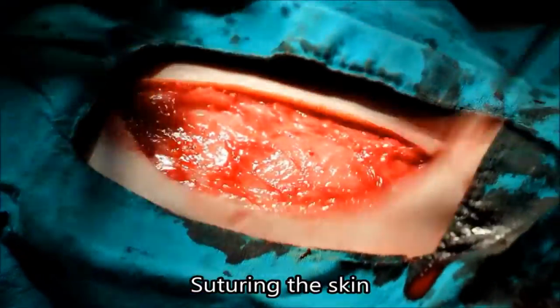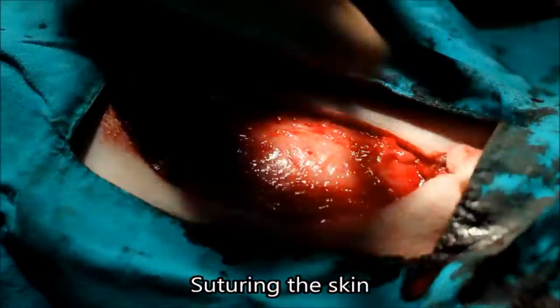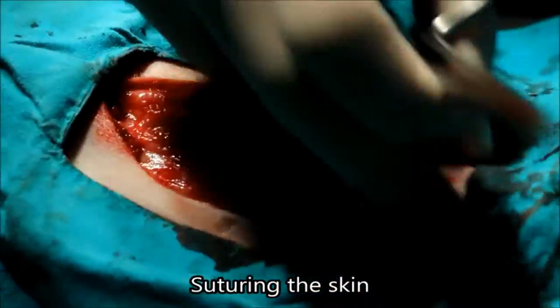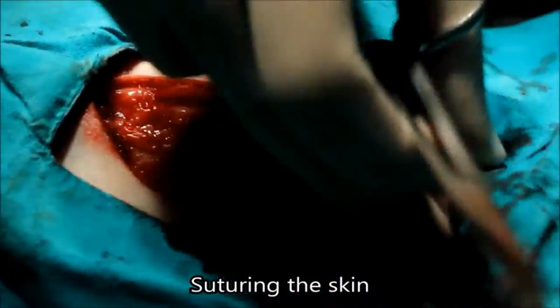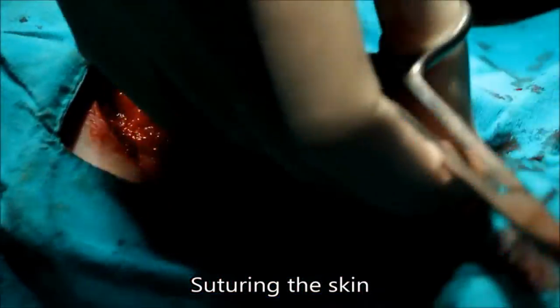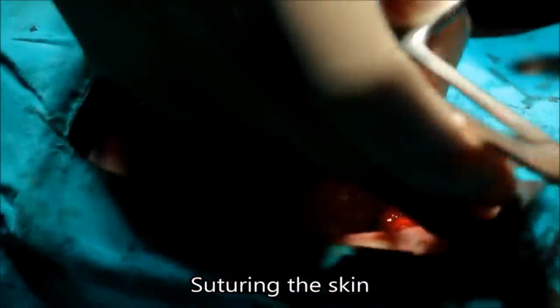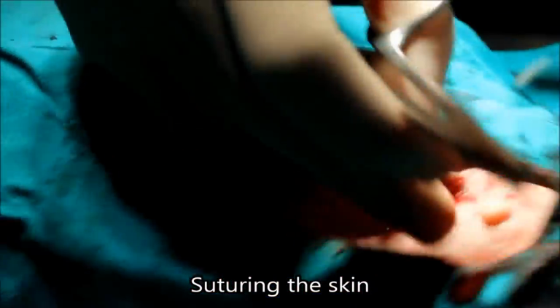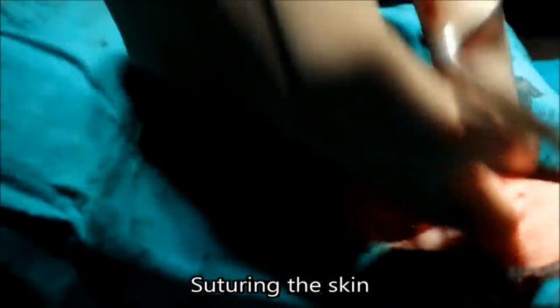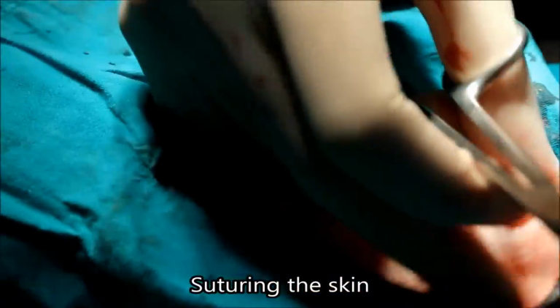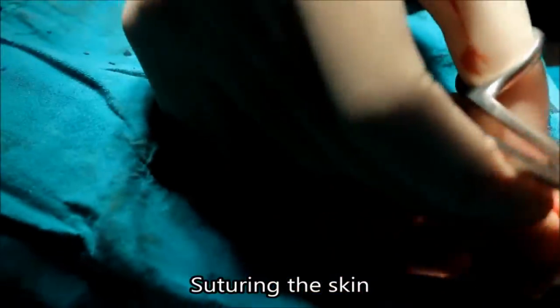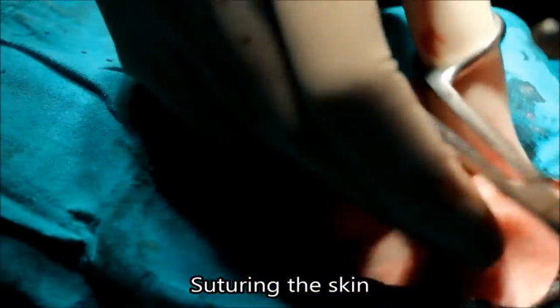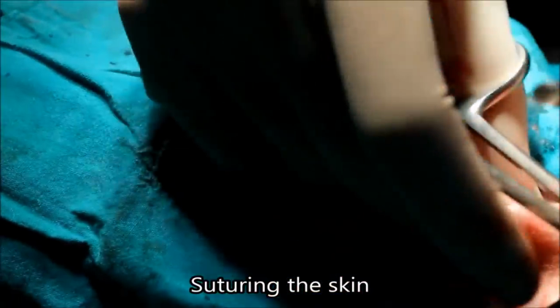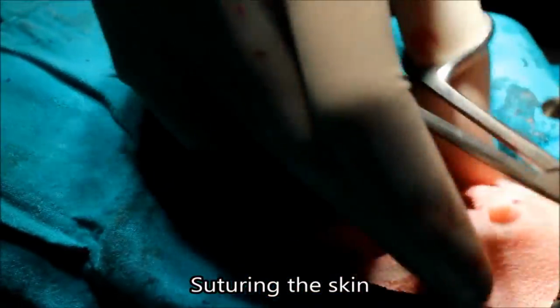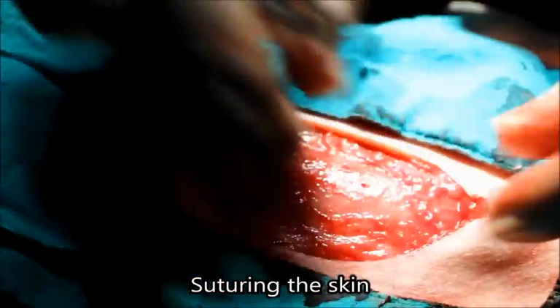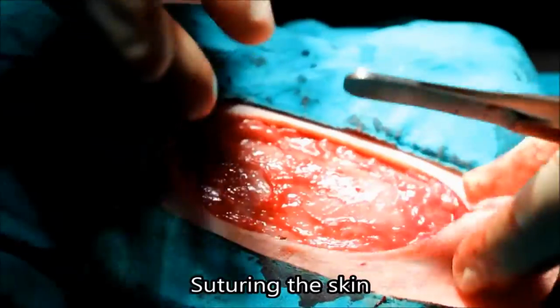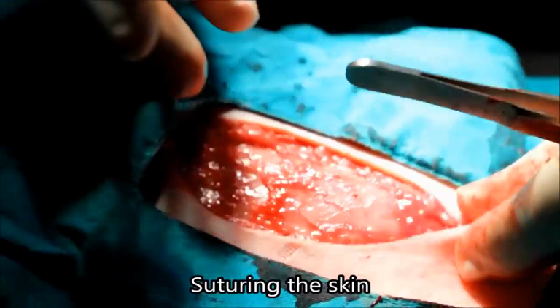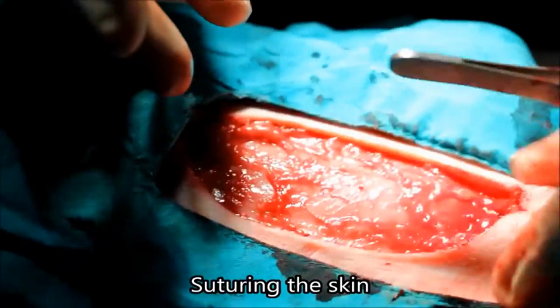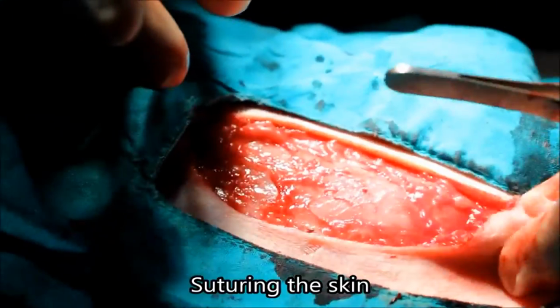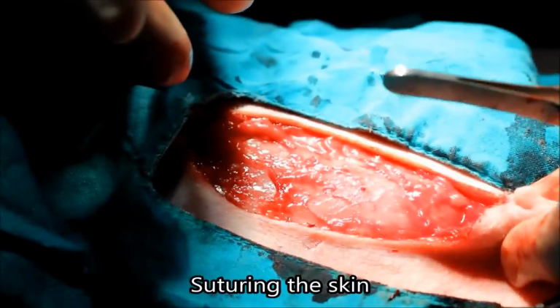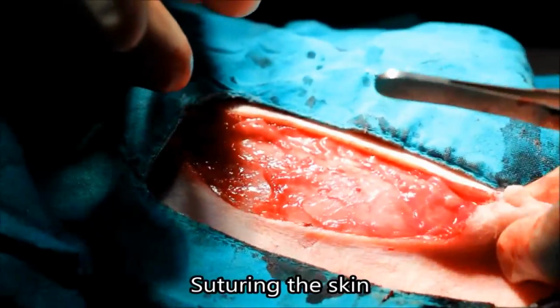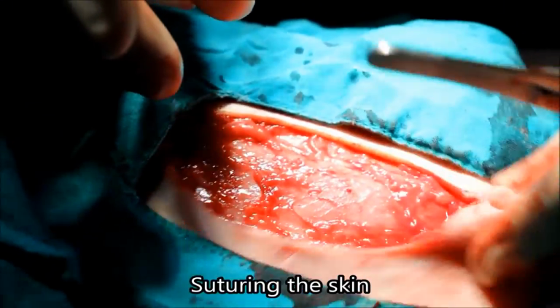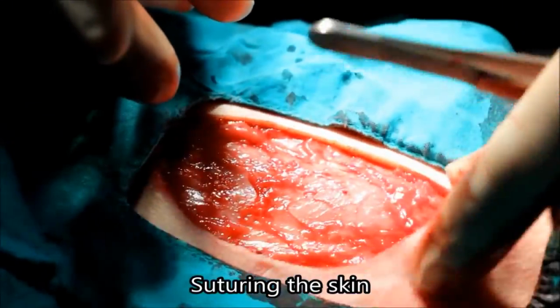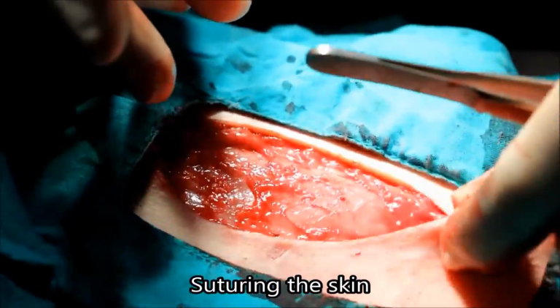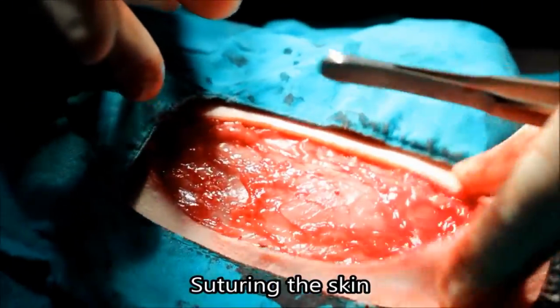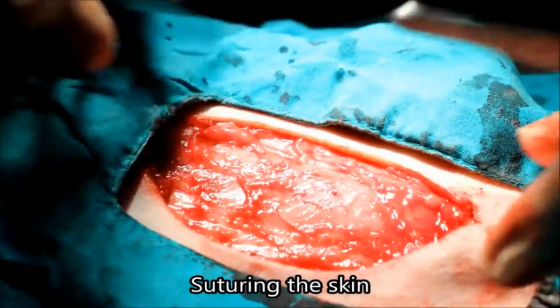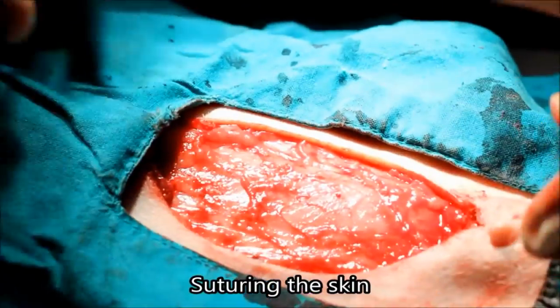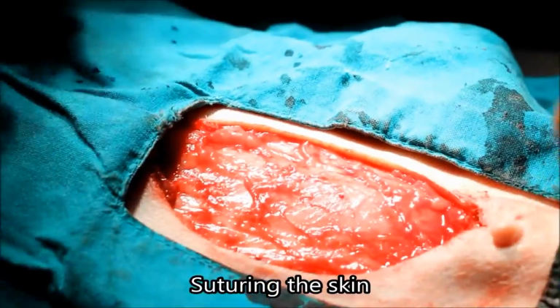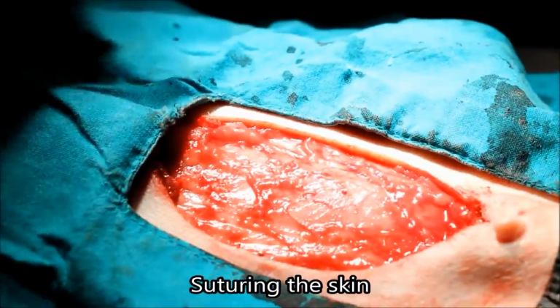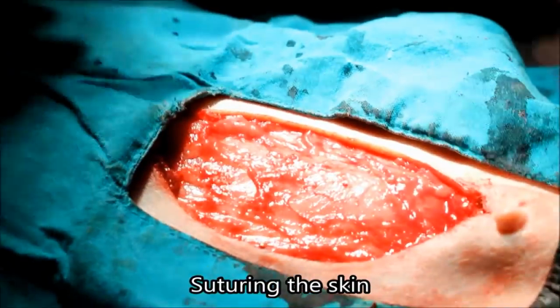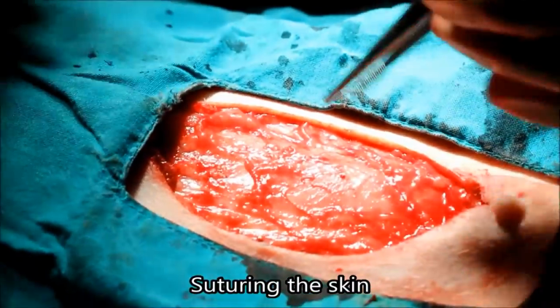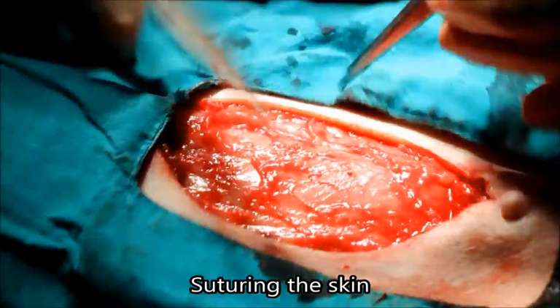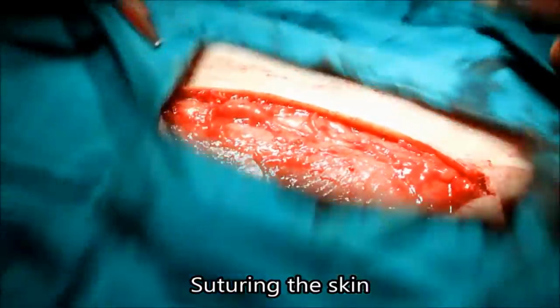The vet separates some skin from the abdominal fascia to allow the skin to stretch over the wound.